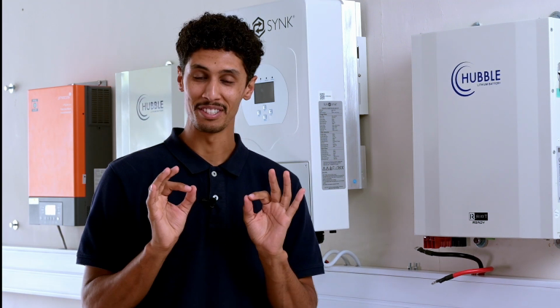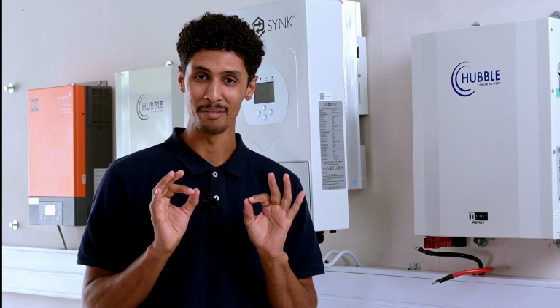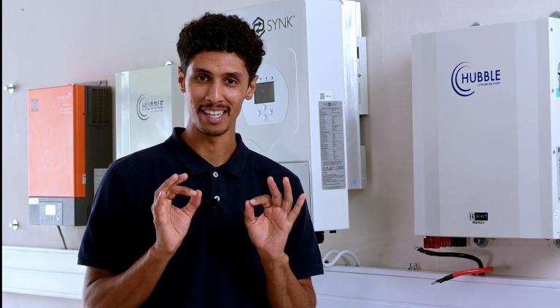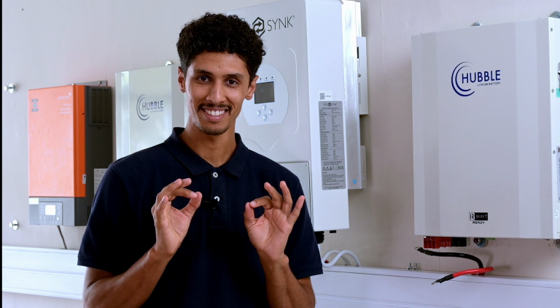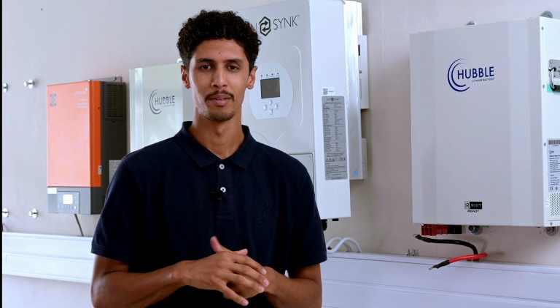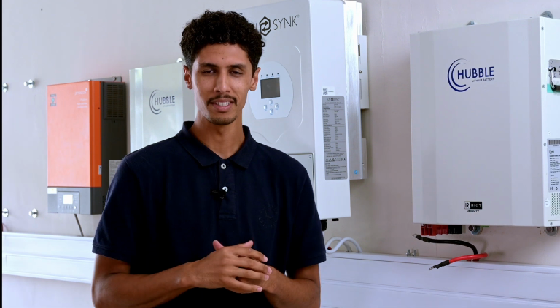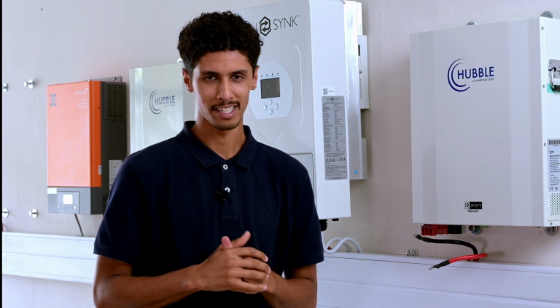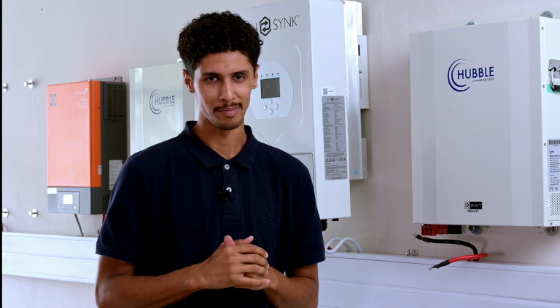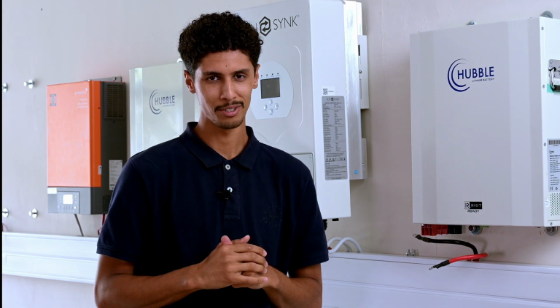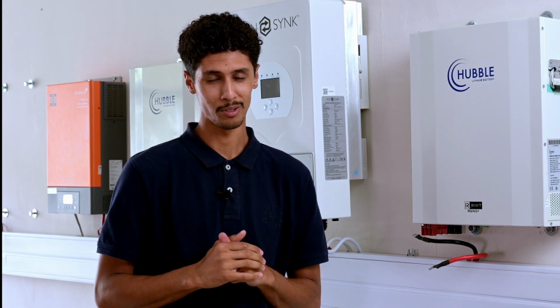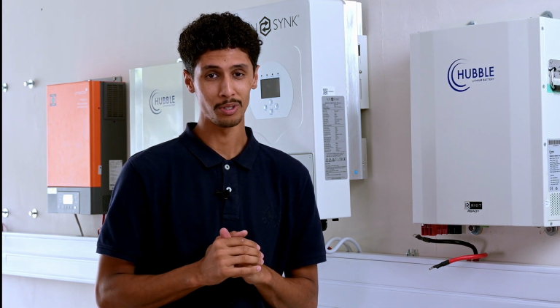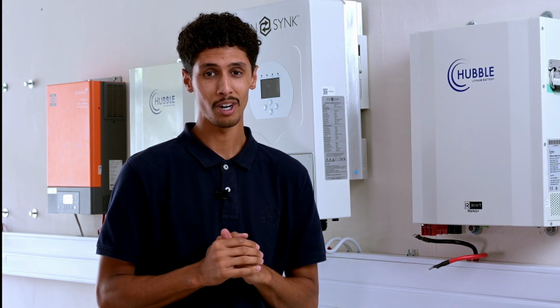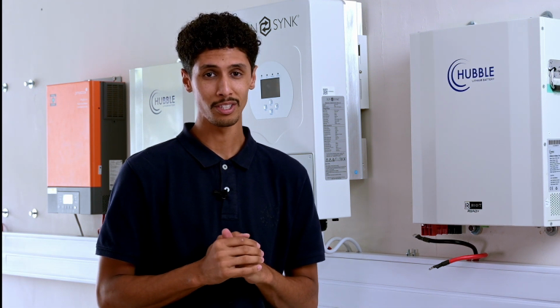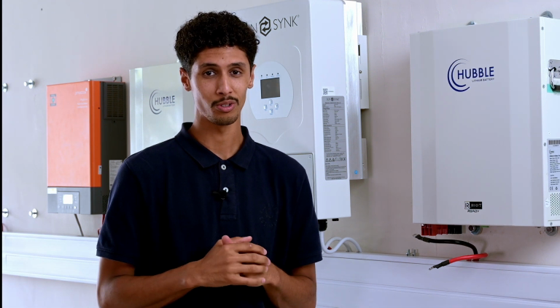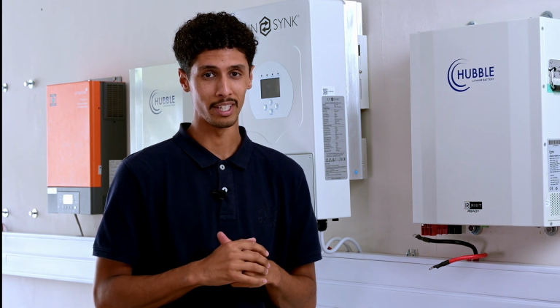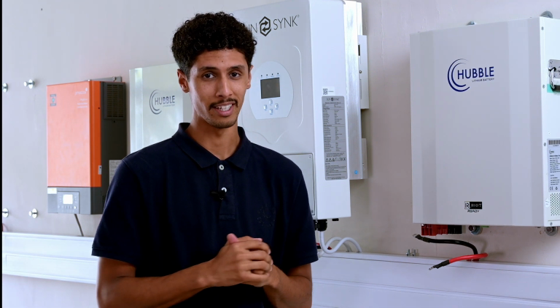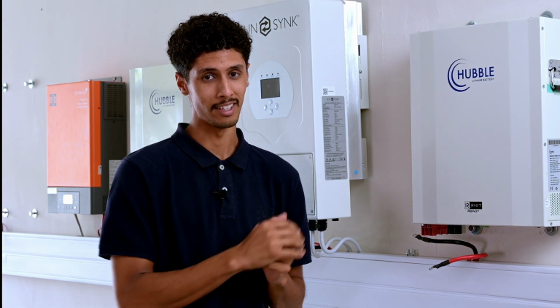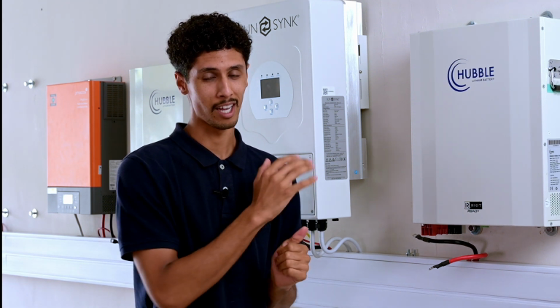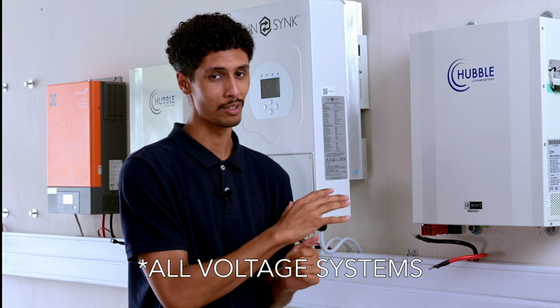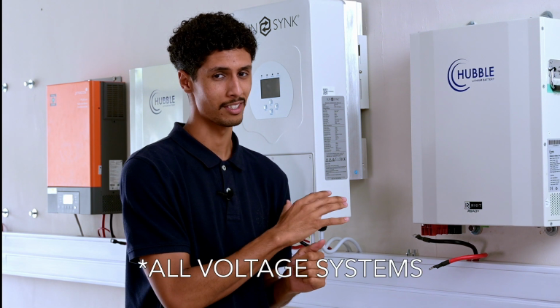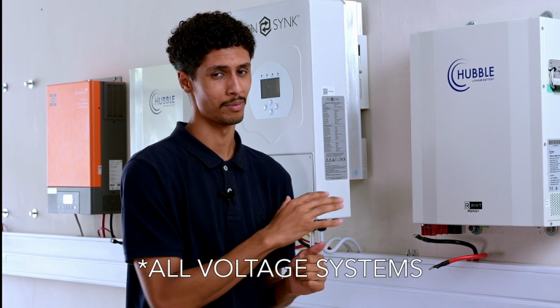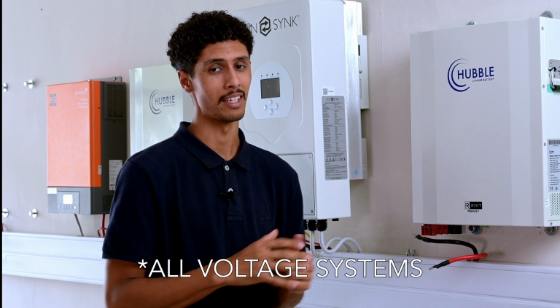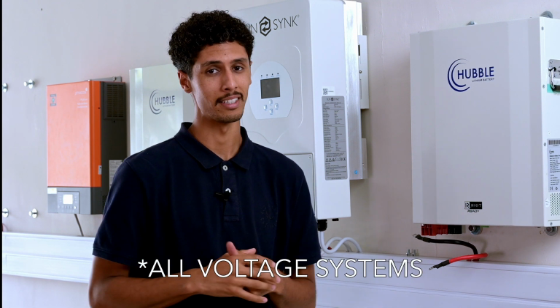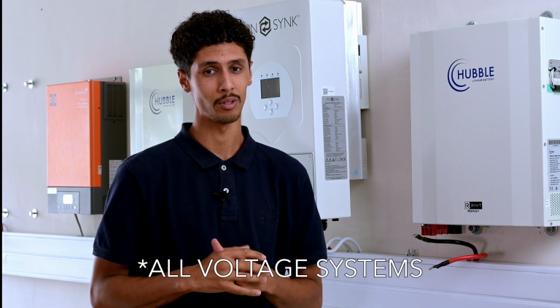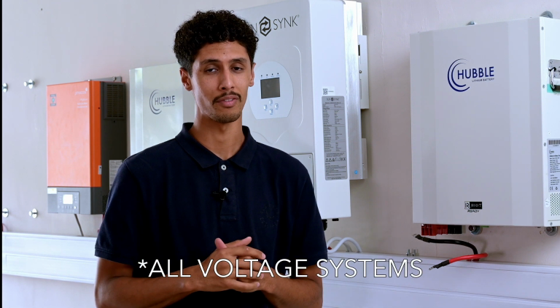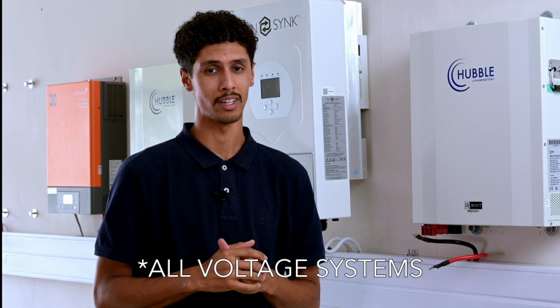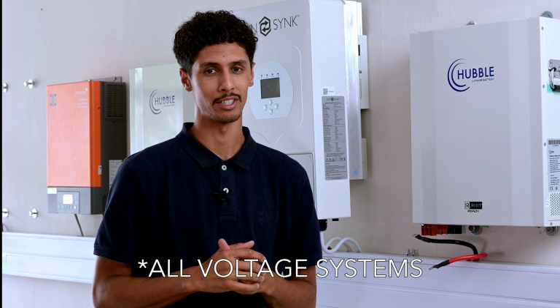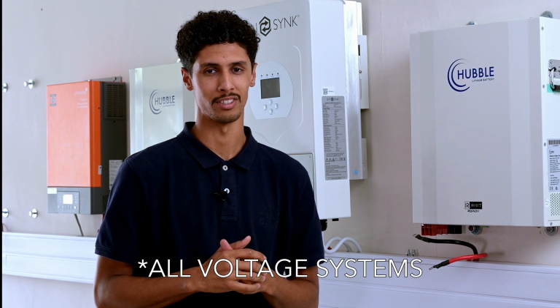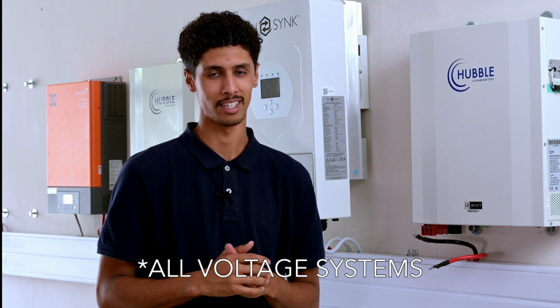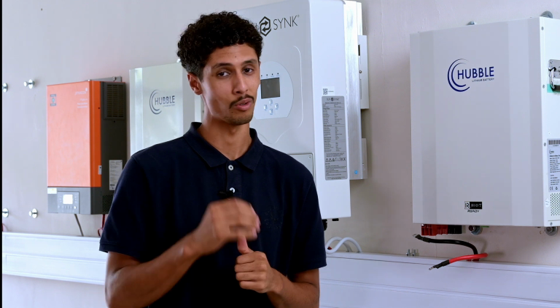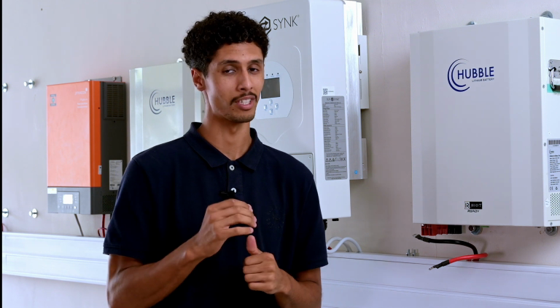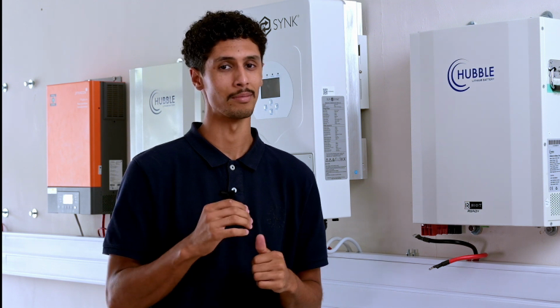Disclaimer guys — please make sure that when you are installing these systems there is a qualified electrician on-site at all times.